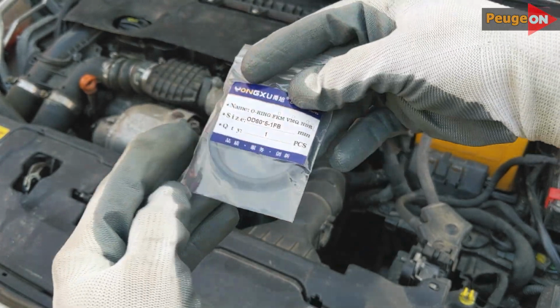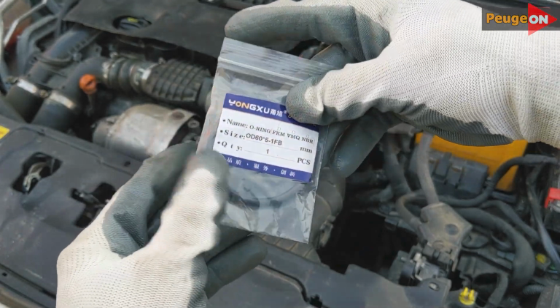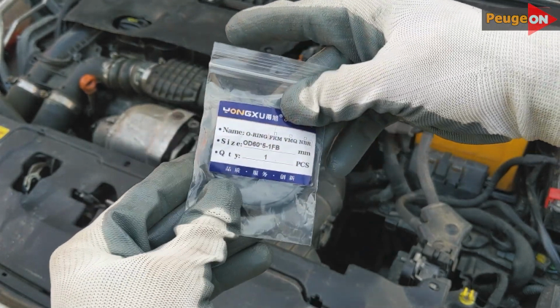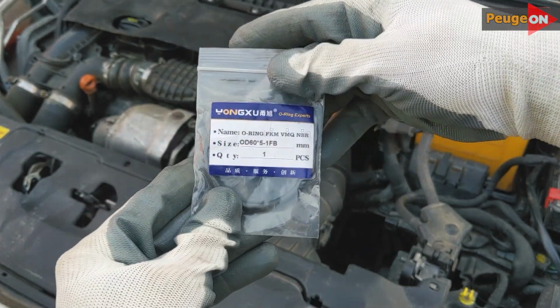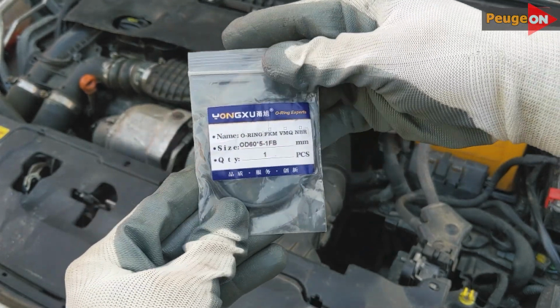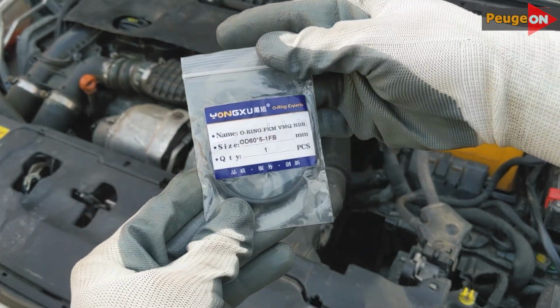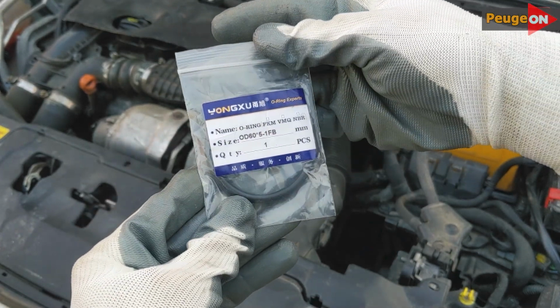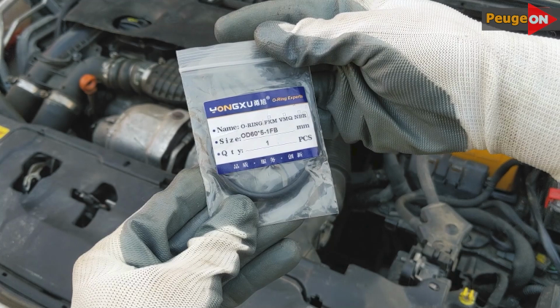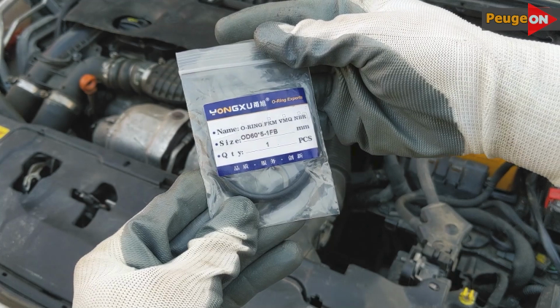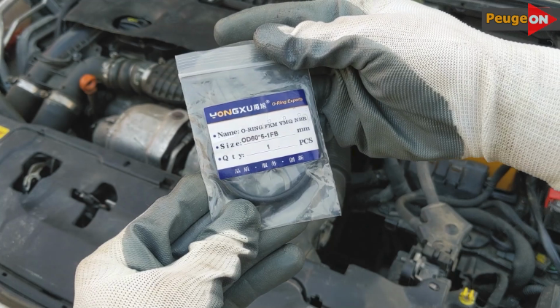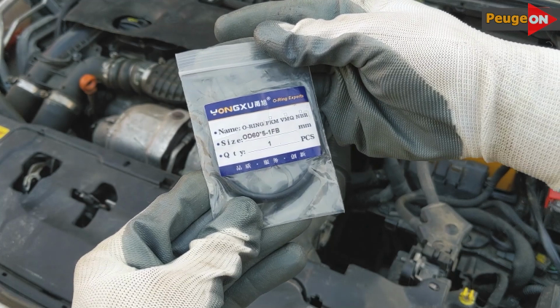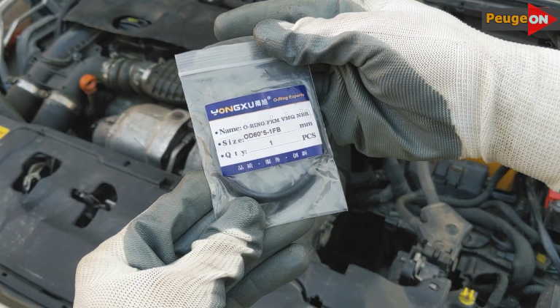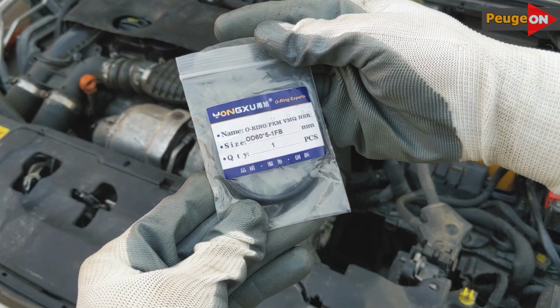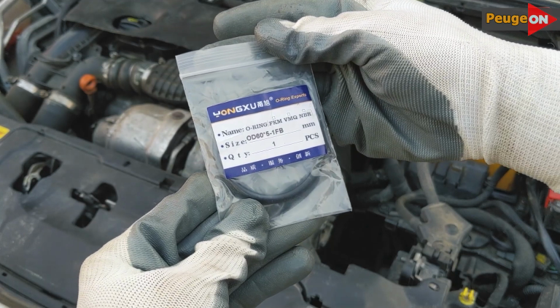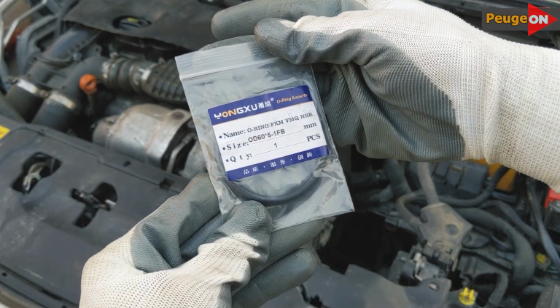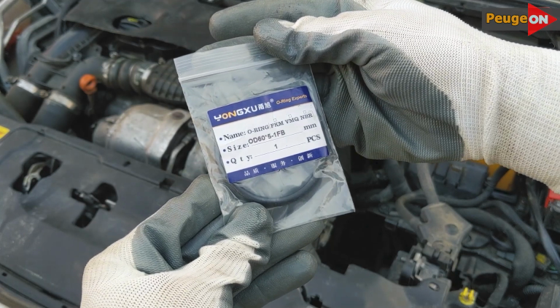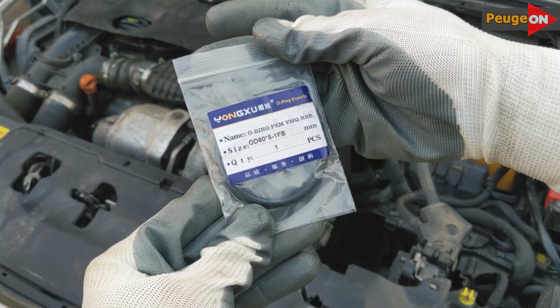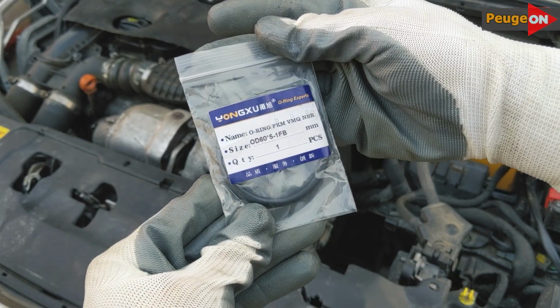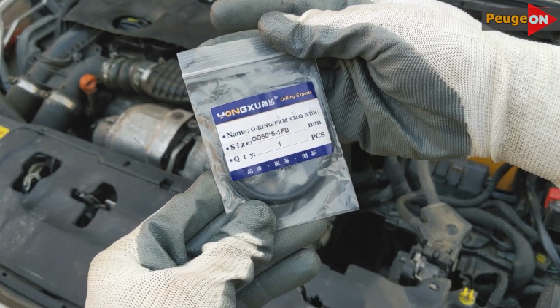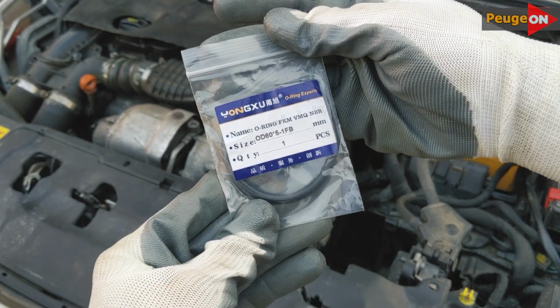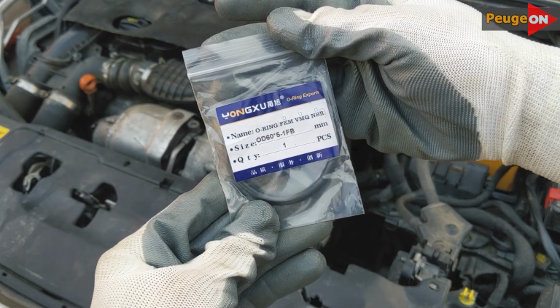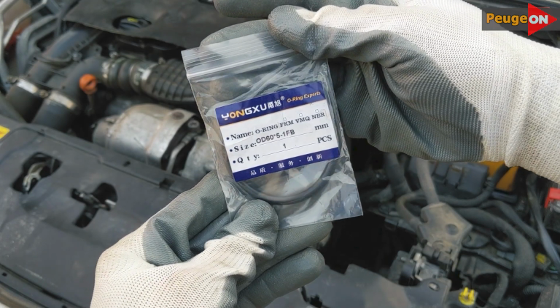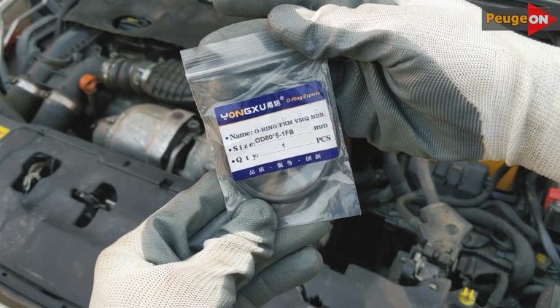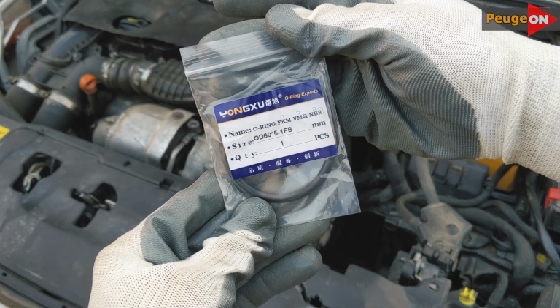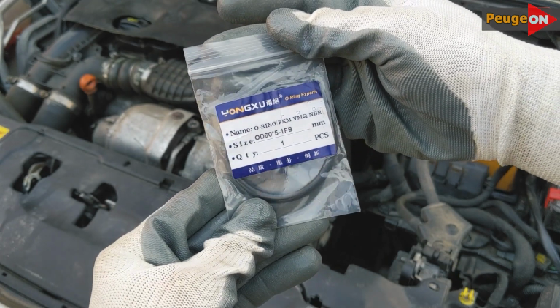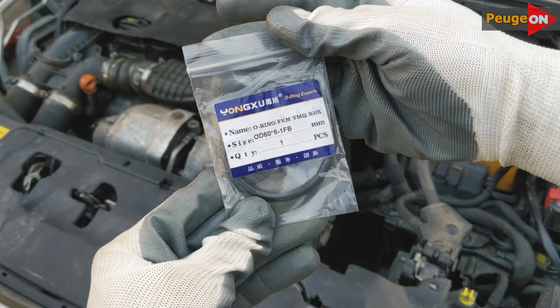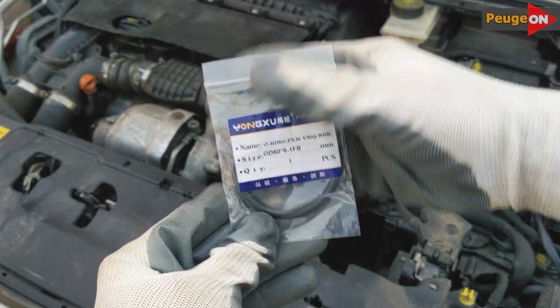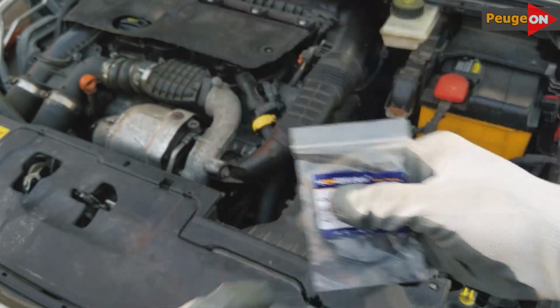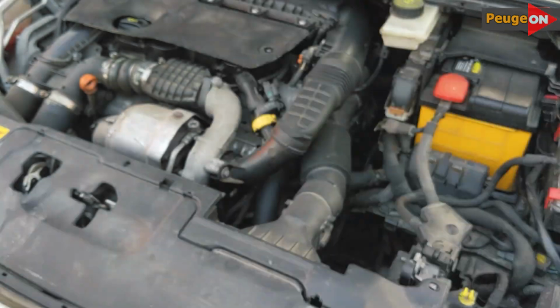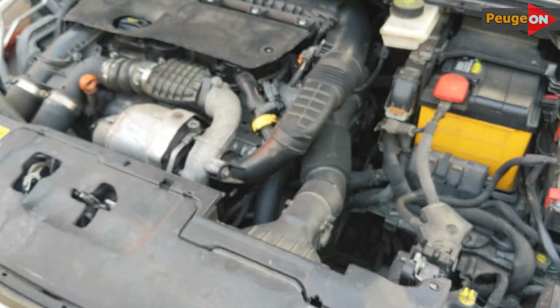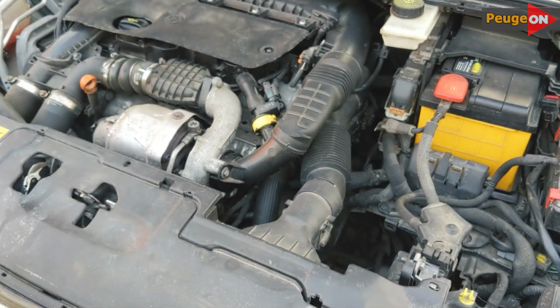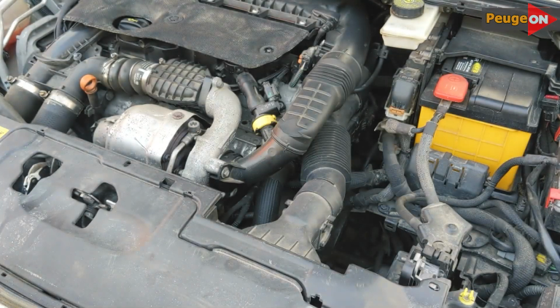There's not much to discuss — we simply removed the old unit and installed the new one. That's all.